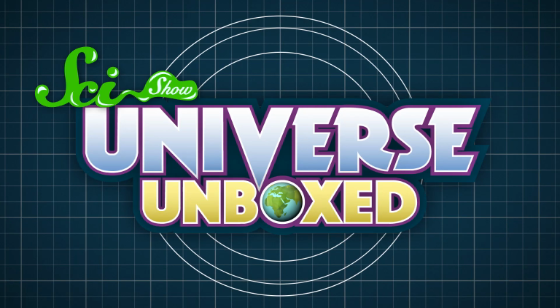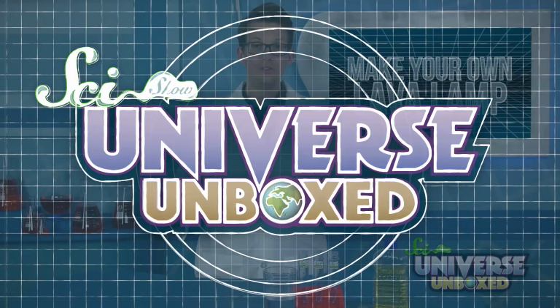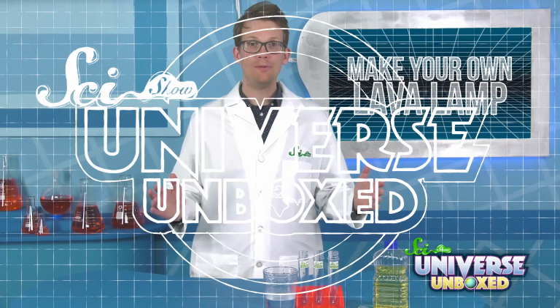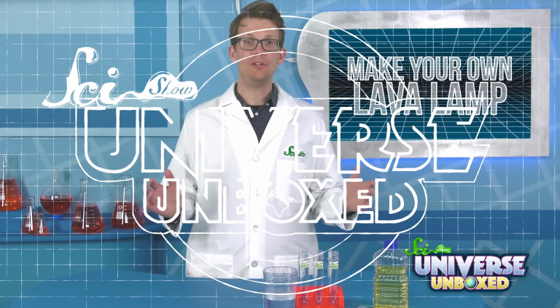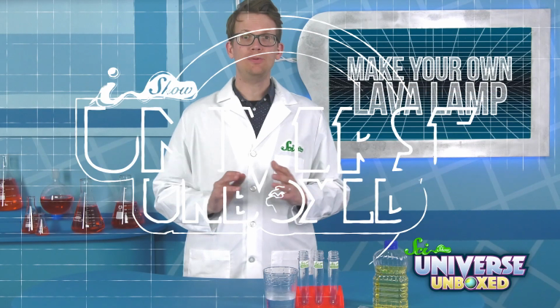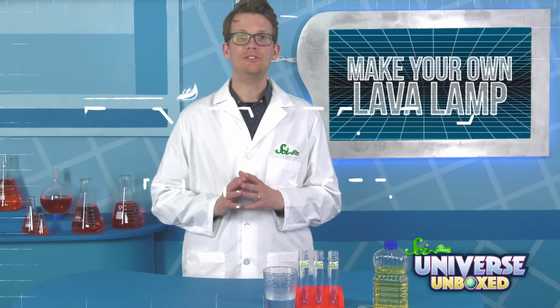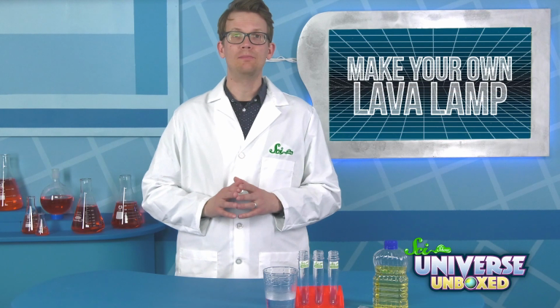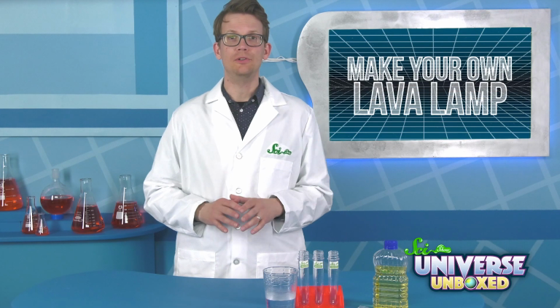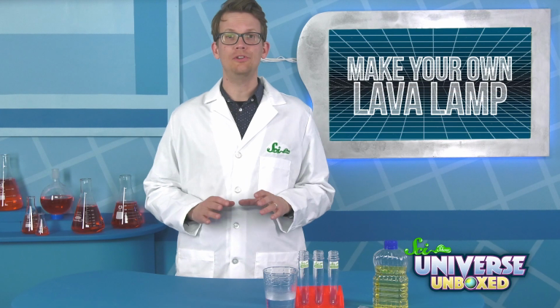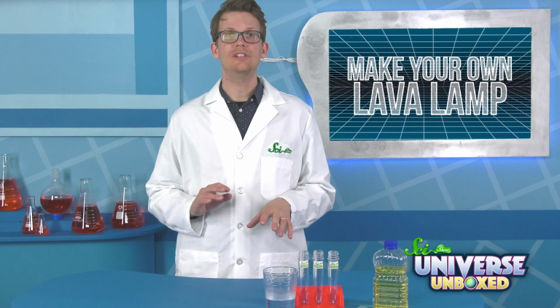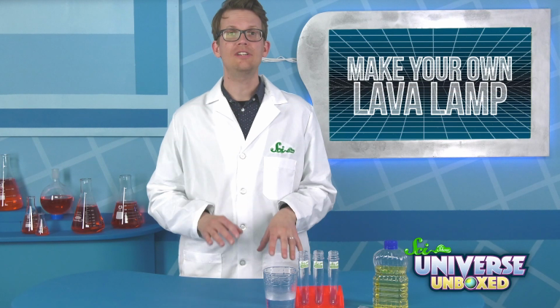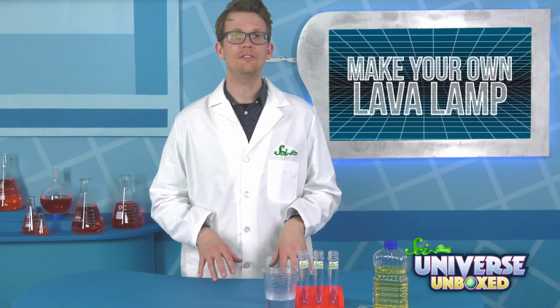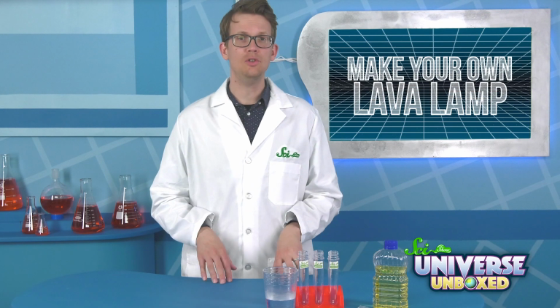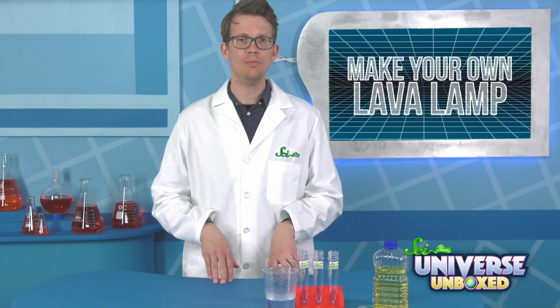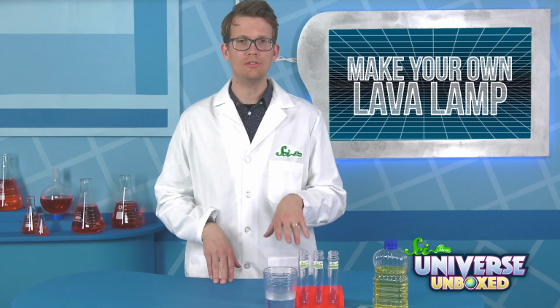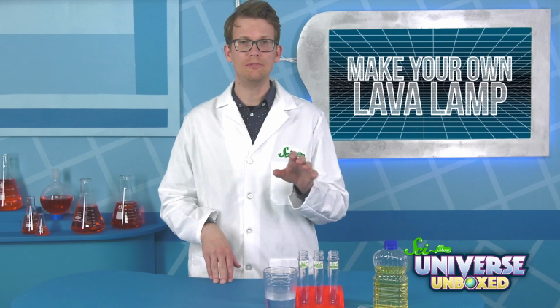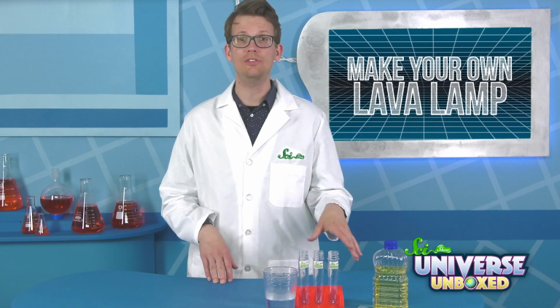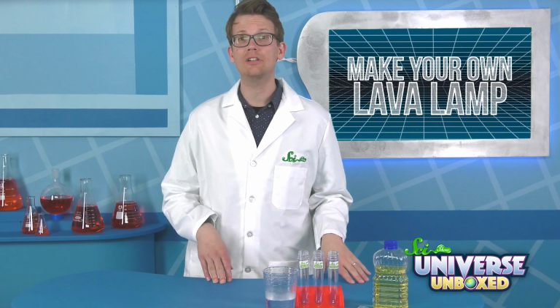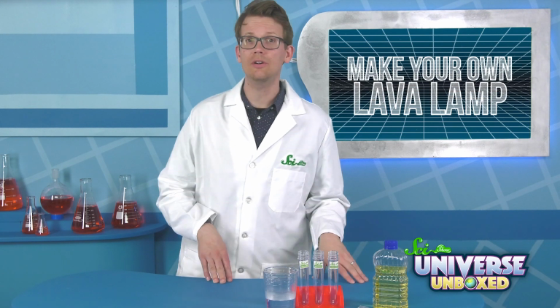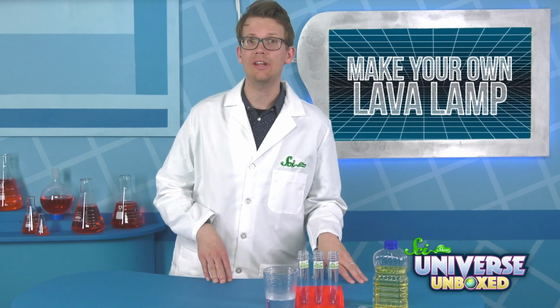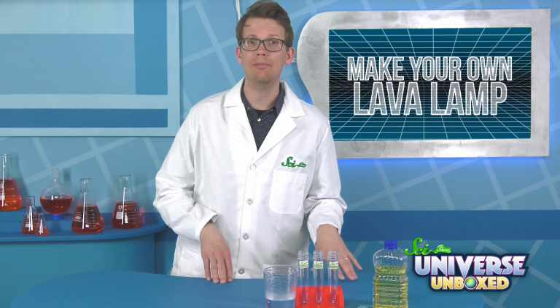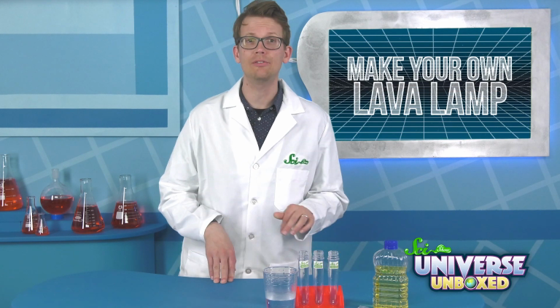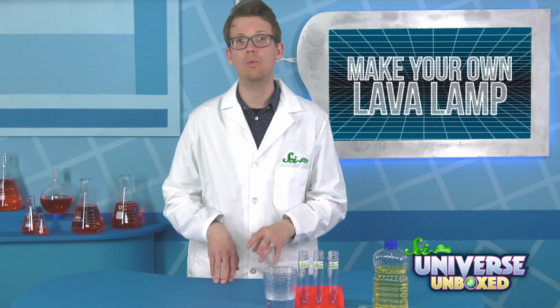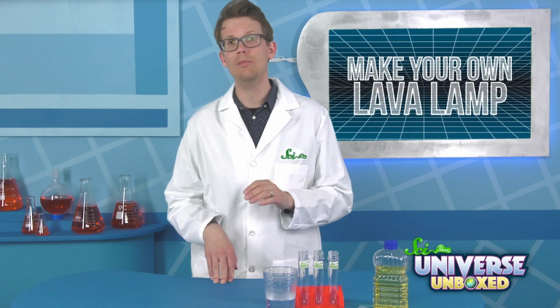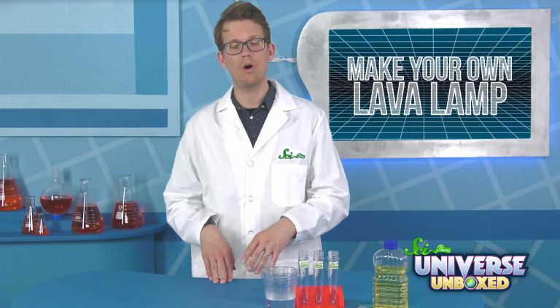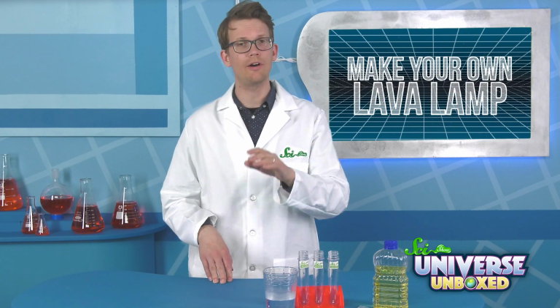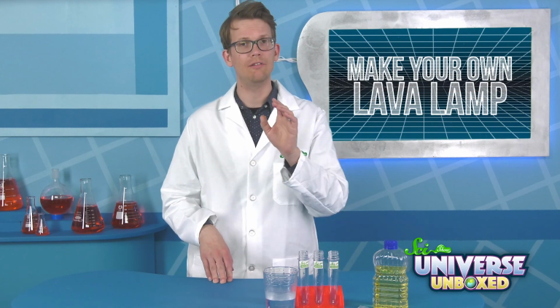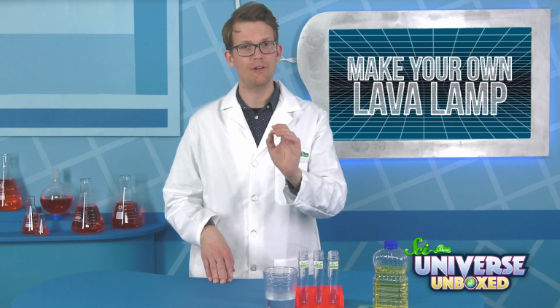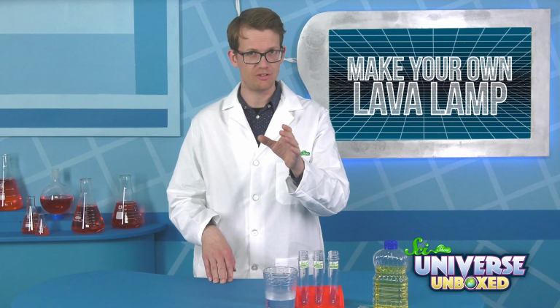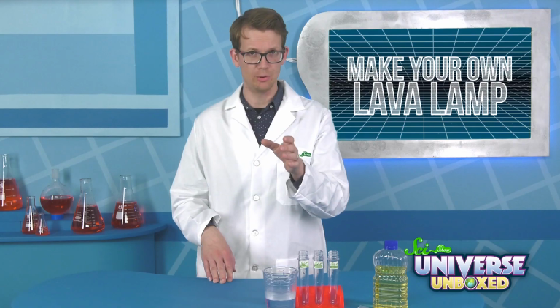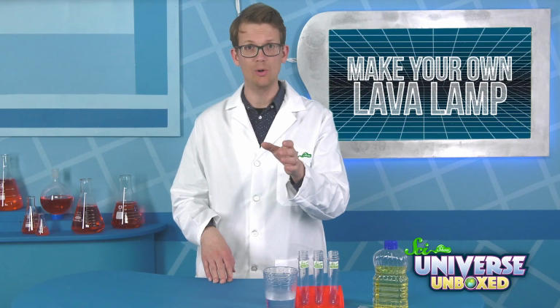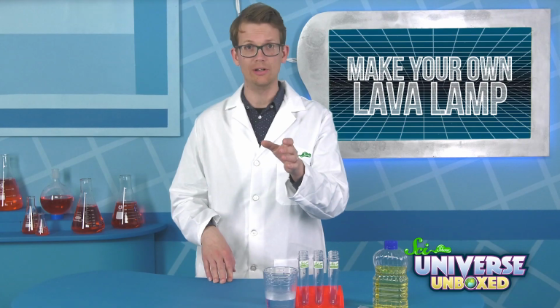This experiment is pretty simple. You'll just need a test tube, some fizzing color tablets, warm water, and vegetable oil.